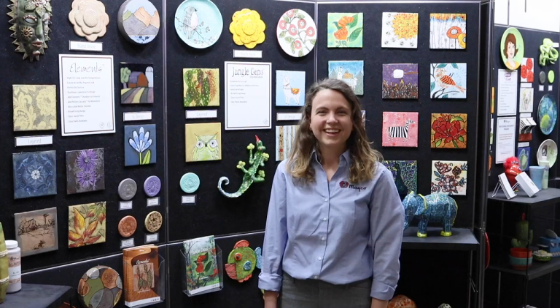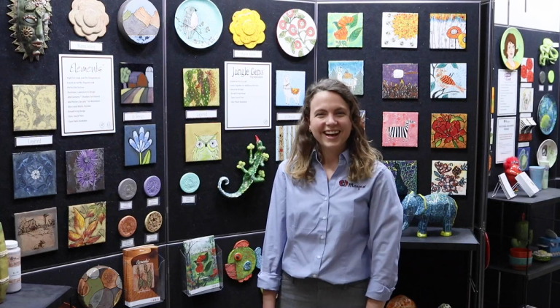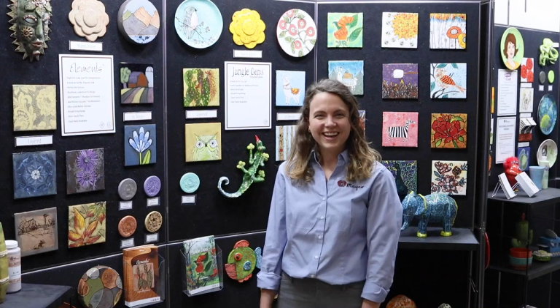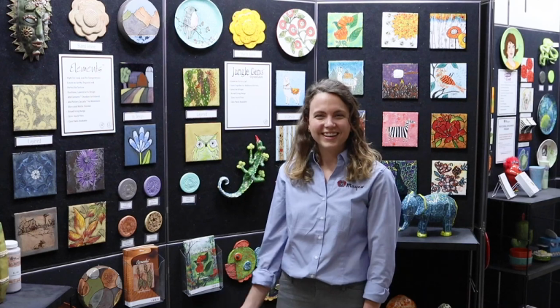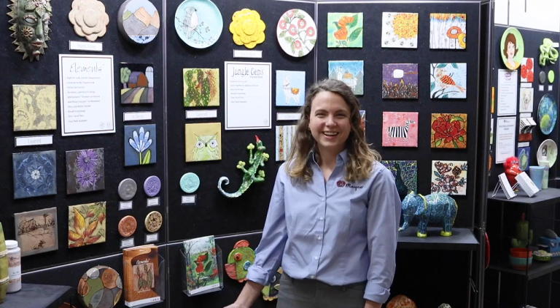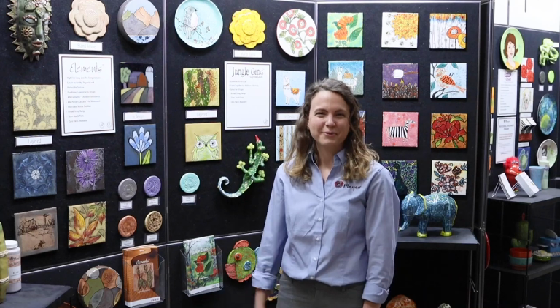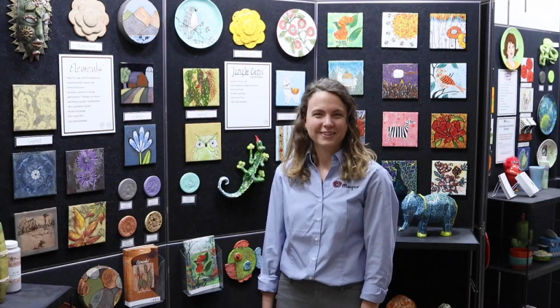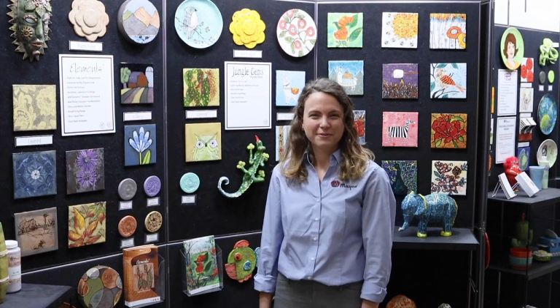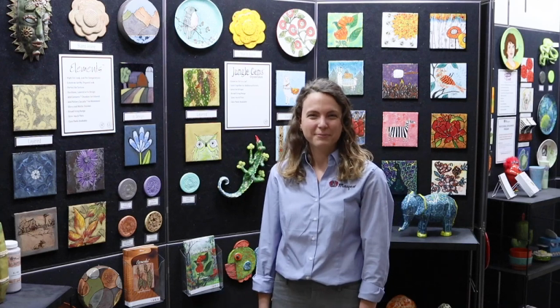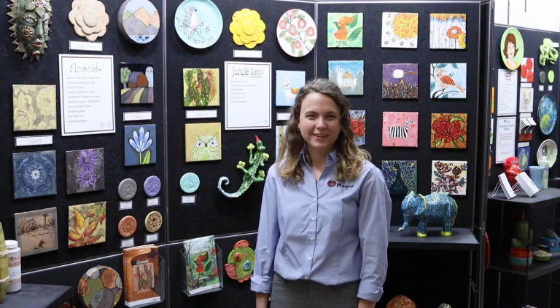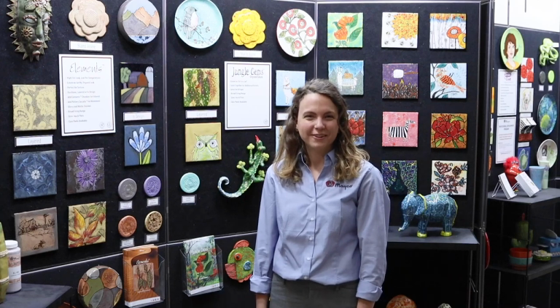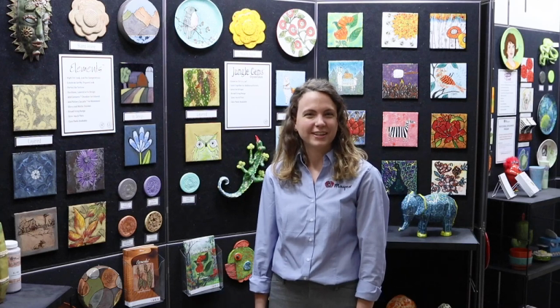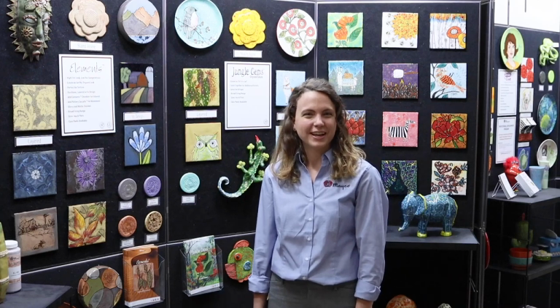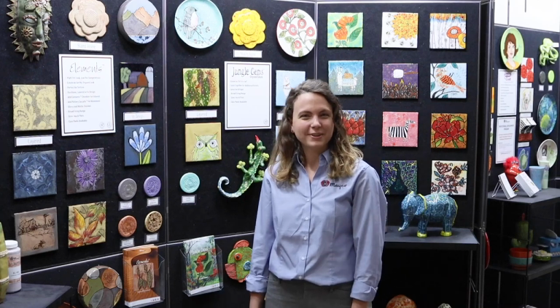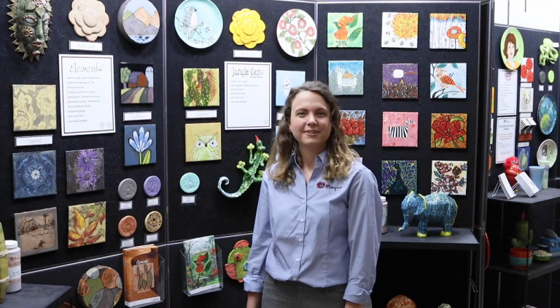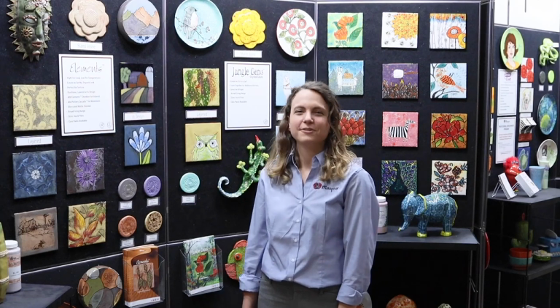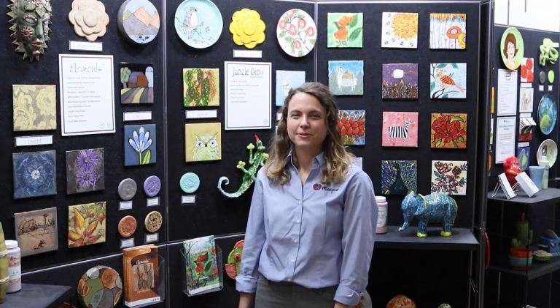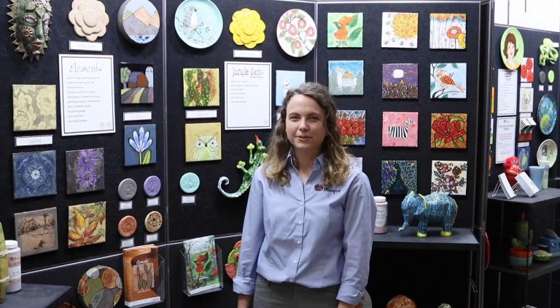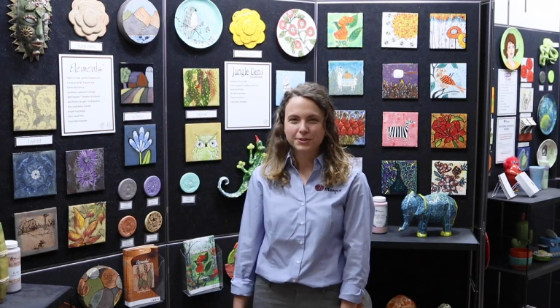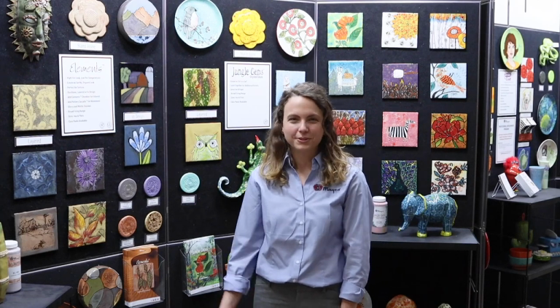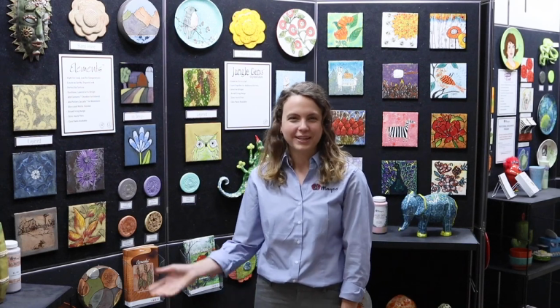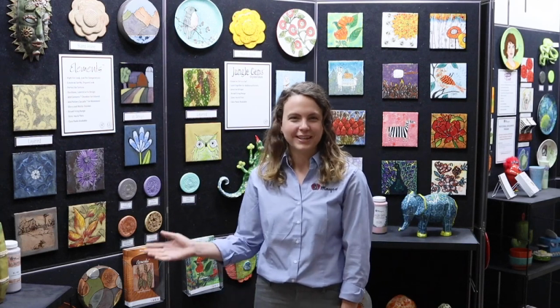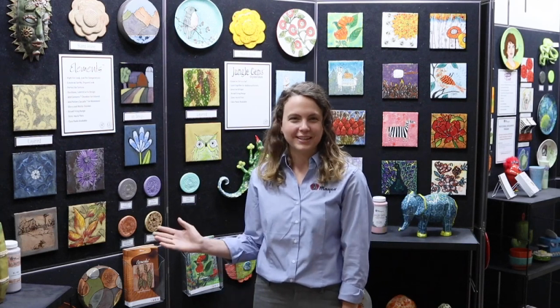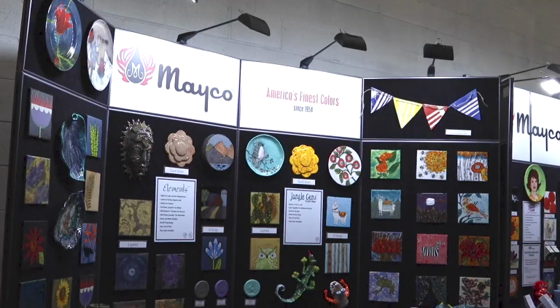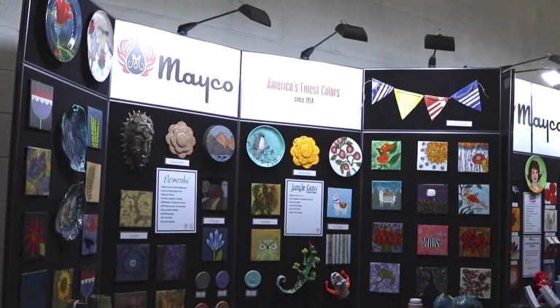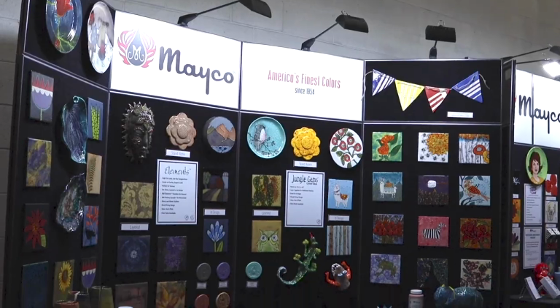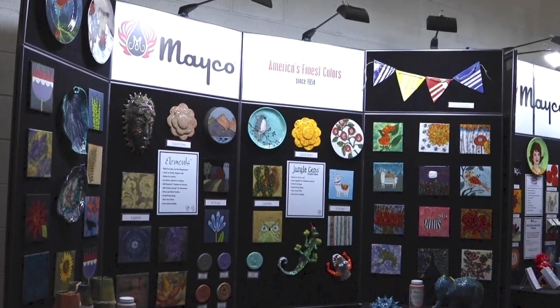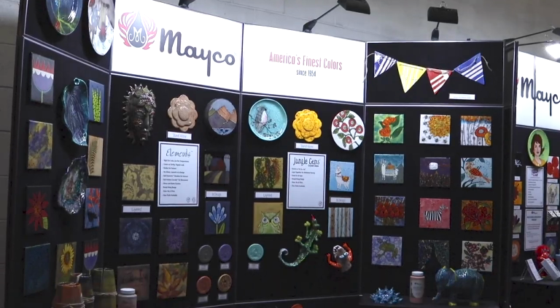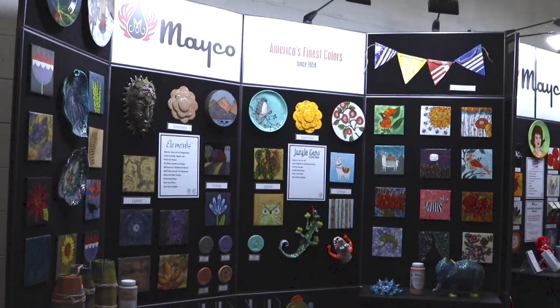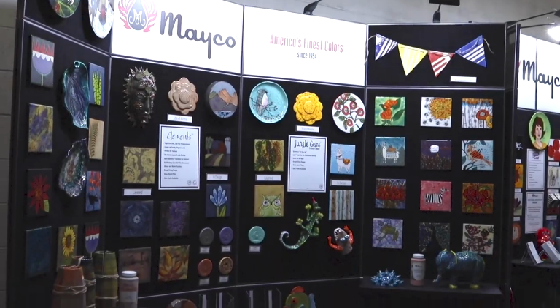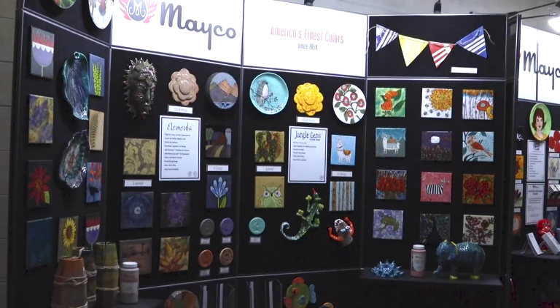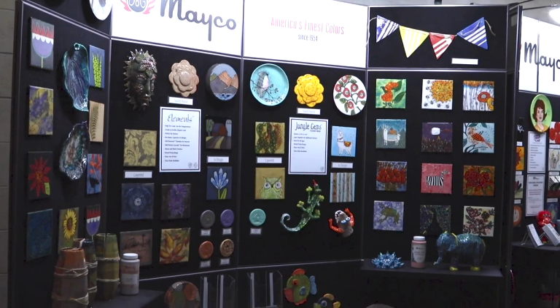Hi, I'm Caitlin from Mako, and I'm here to do a virtual NAEA booth walkthrough with you.